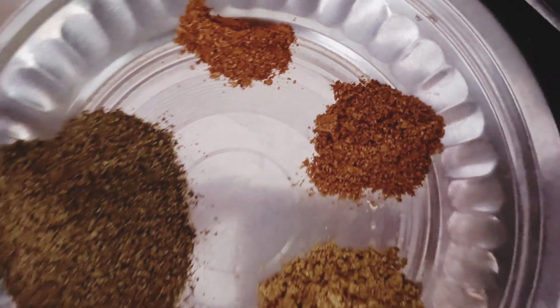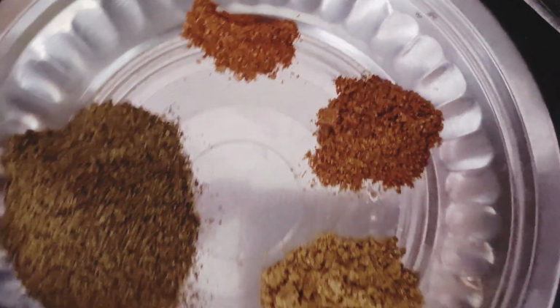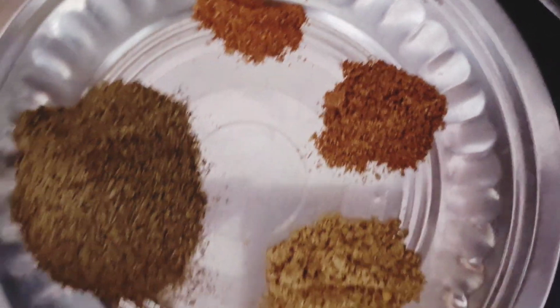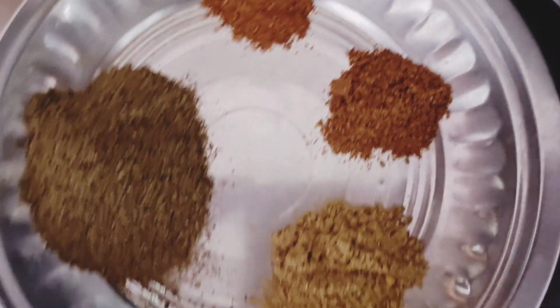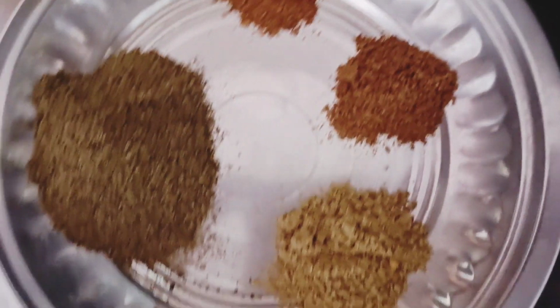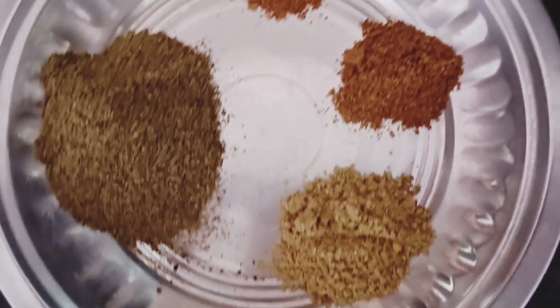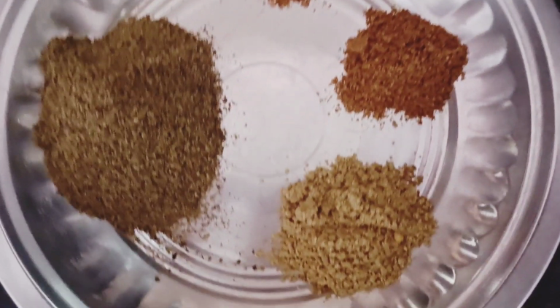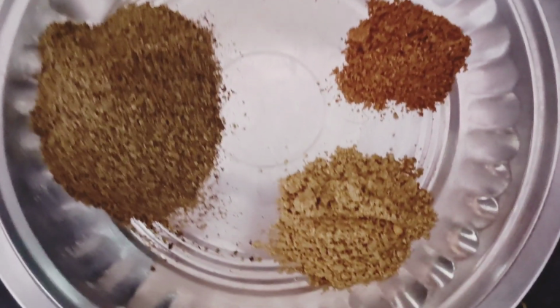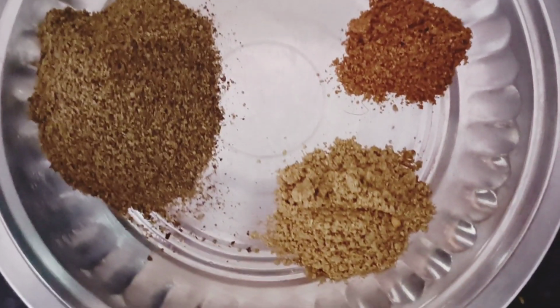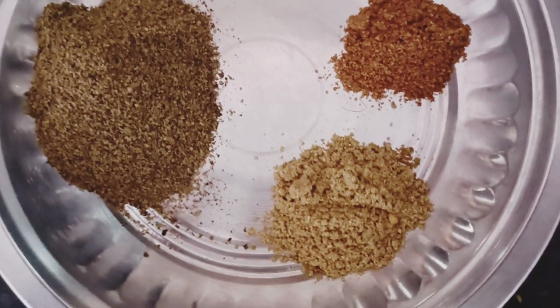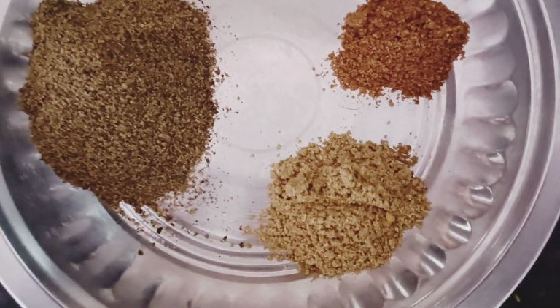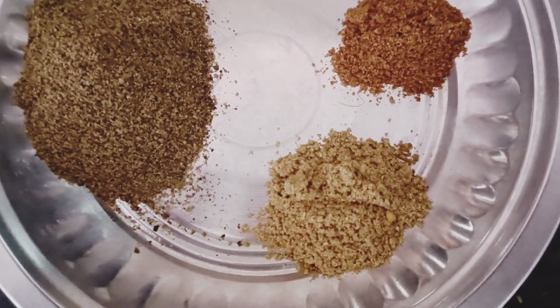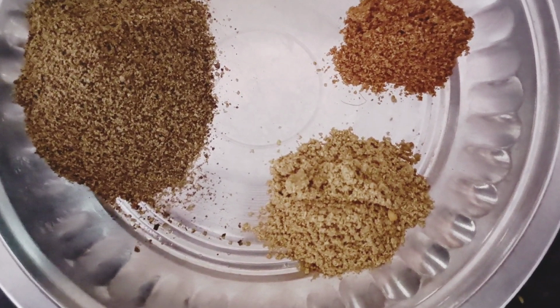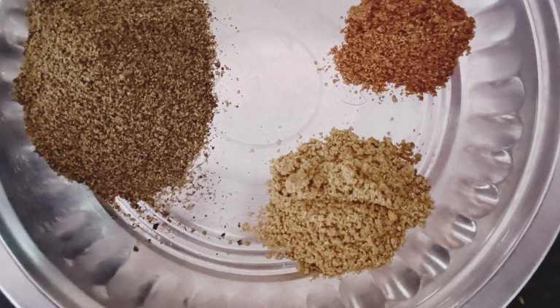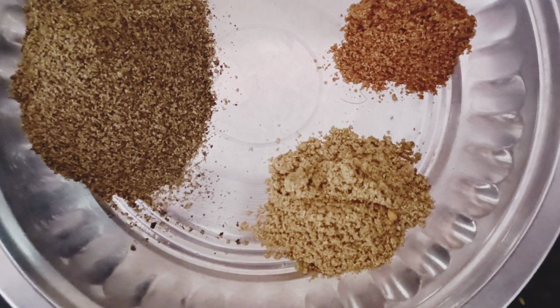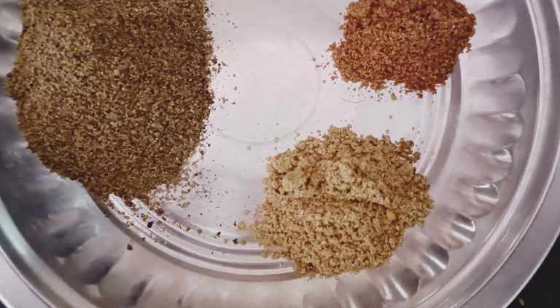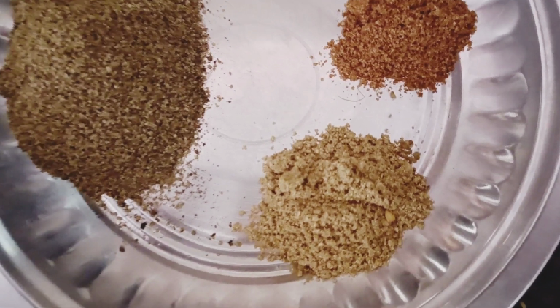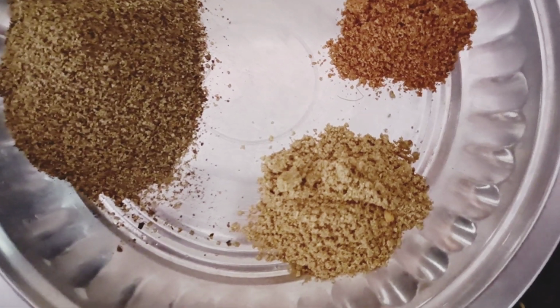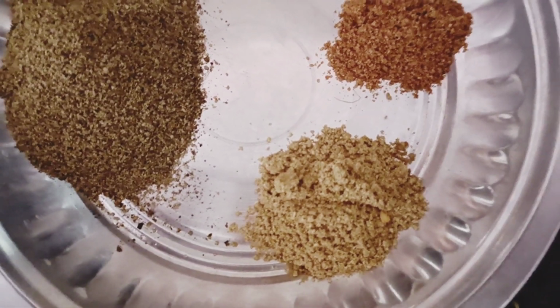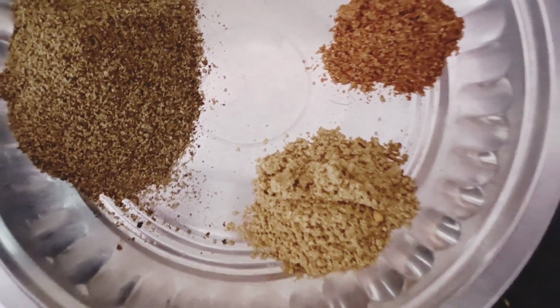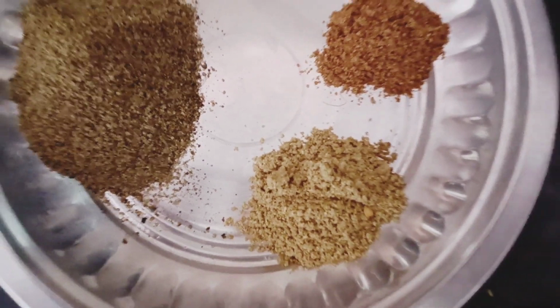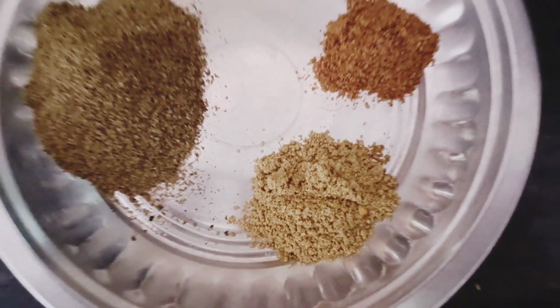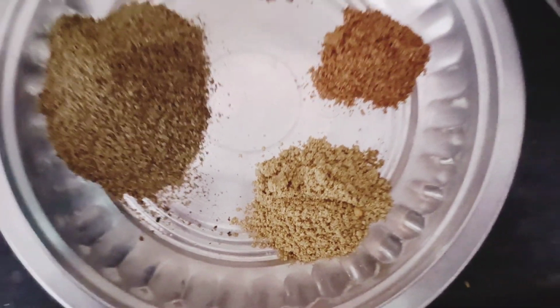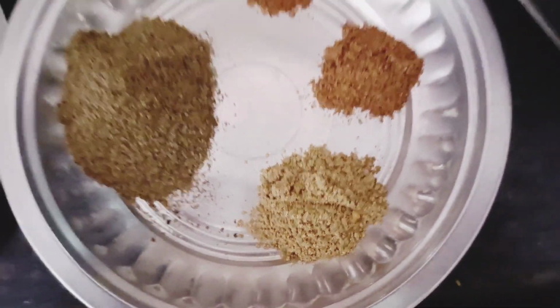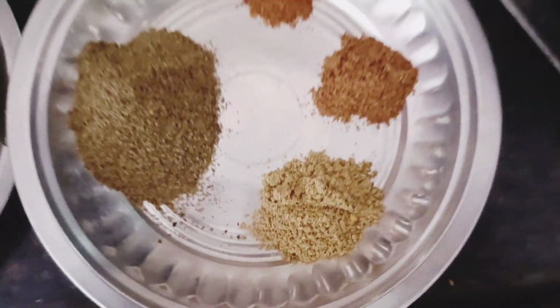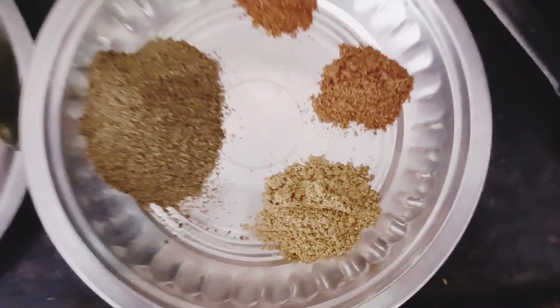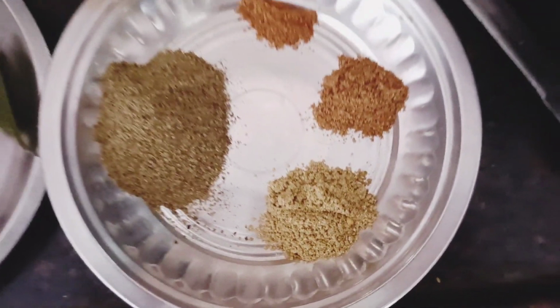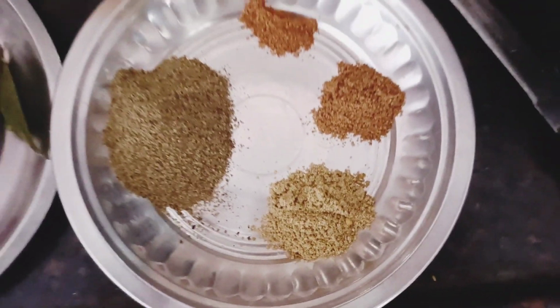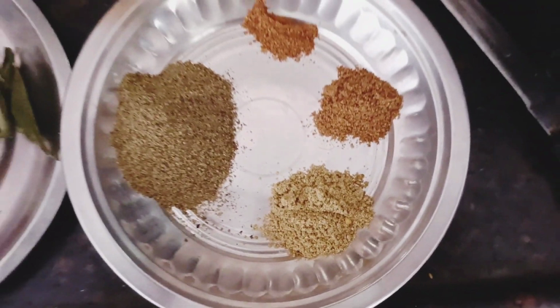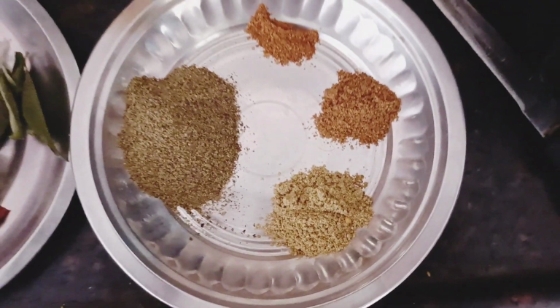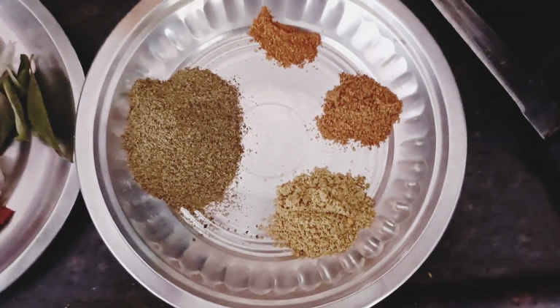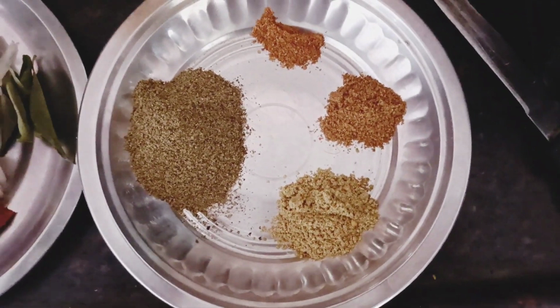If you want to add this, add this to the fresh sauce.